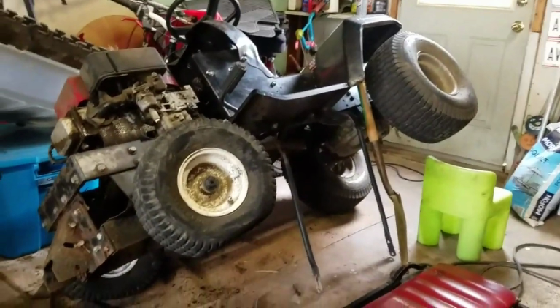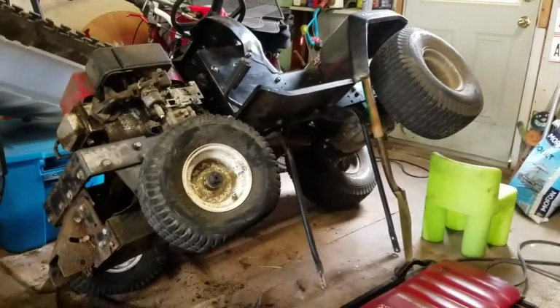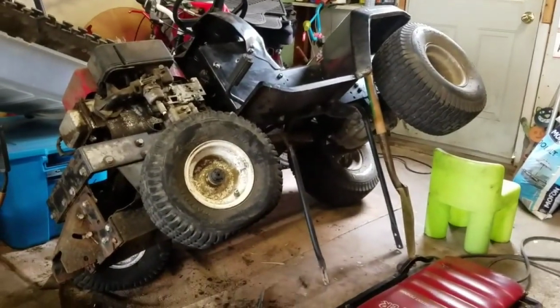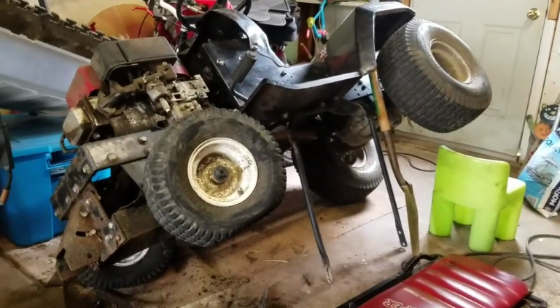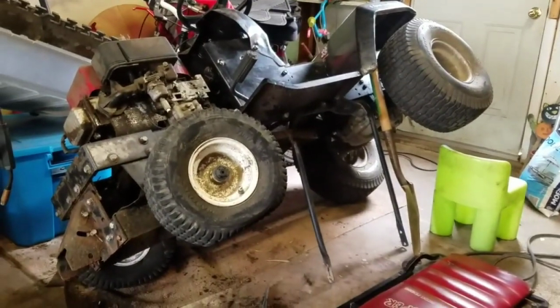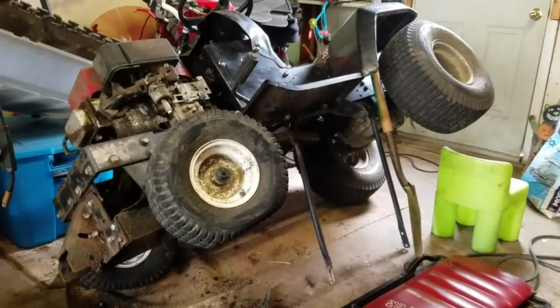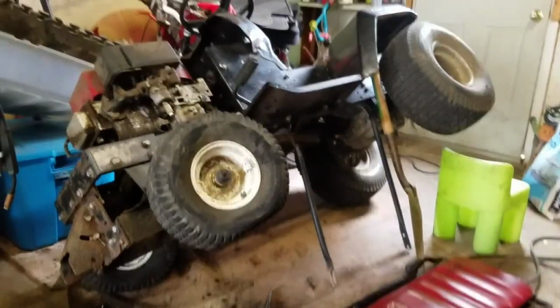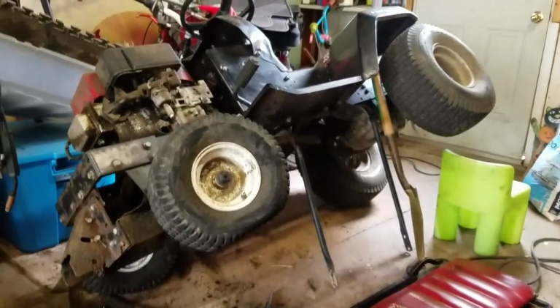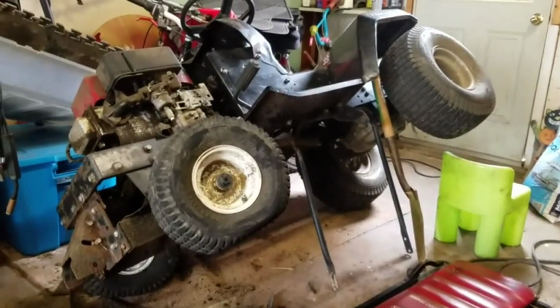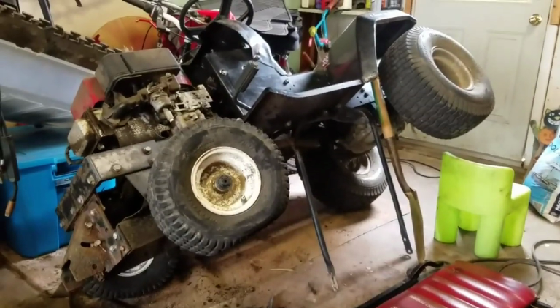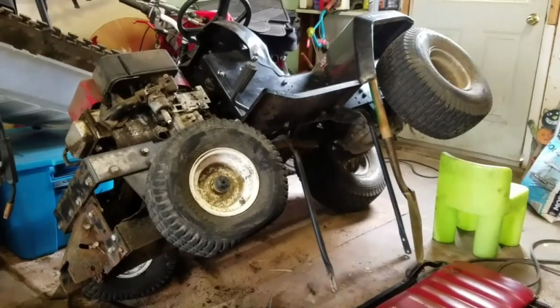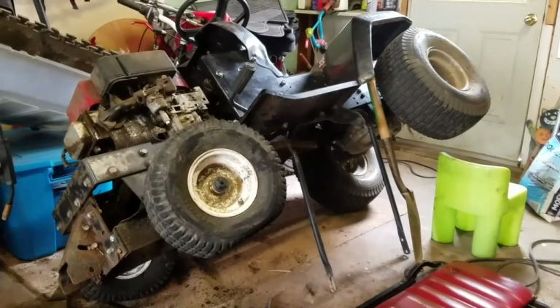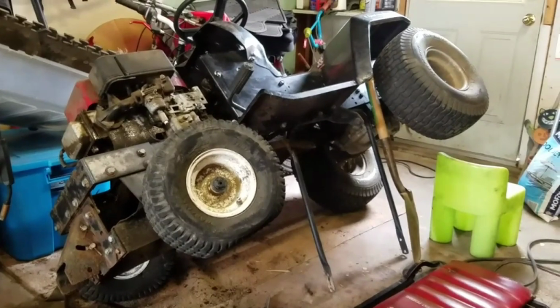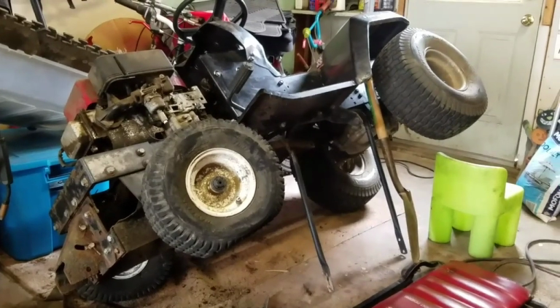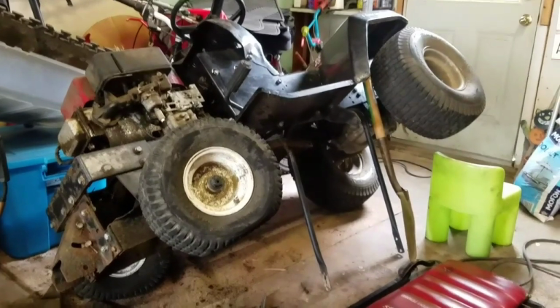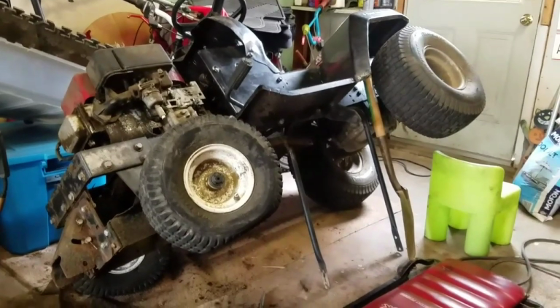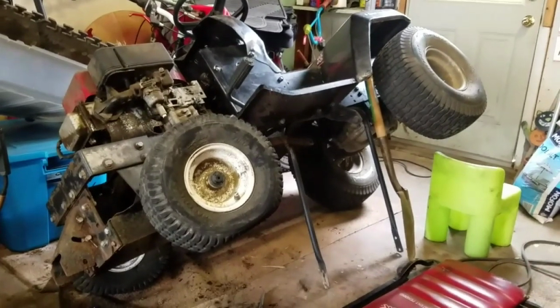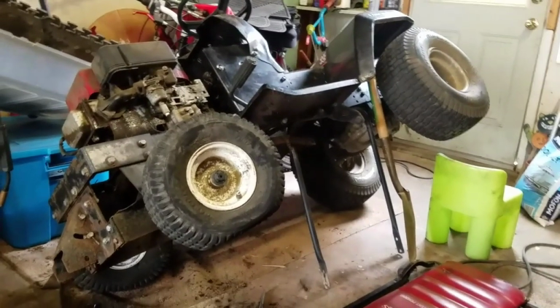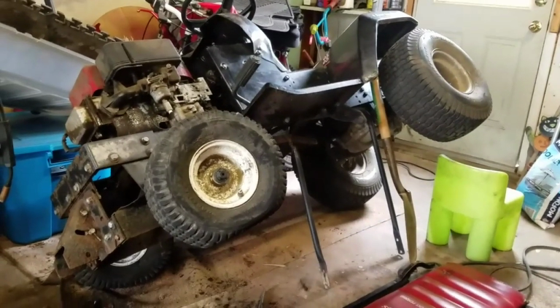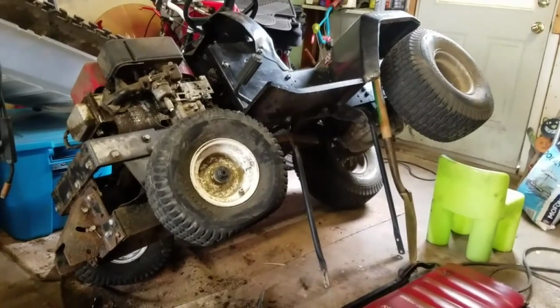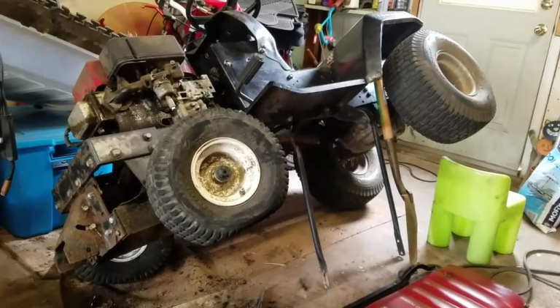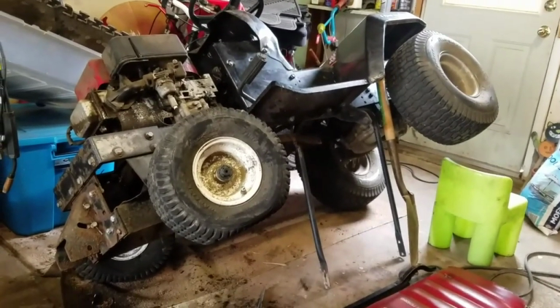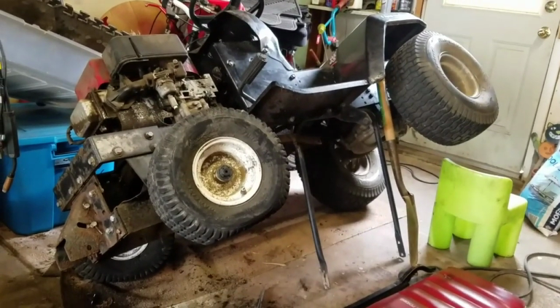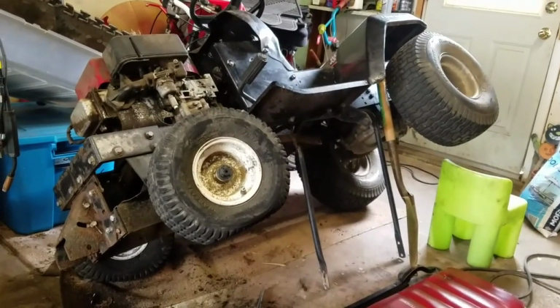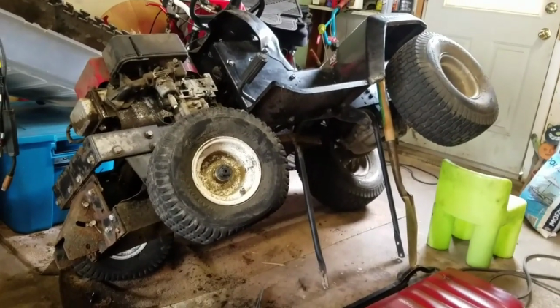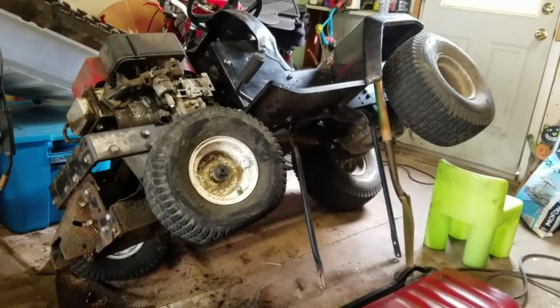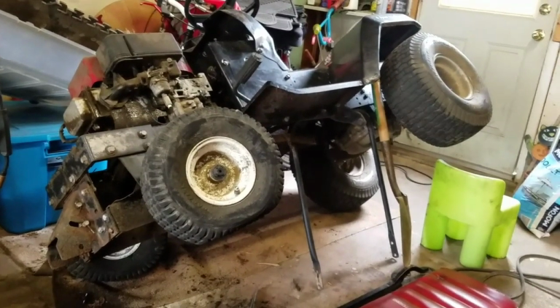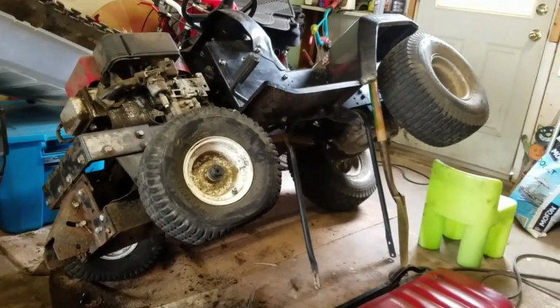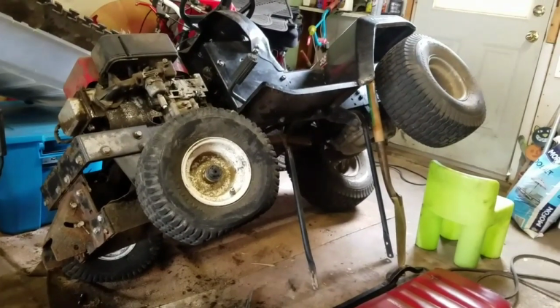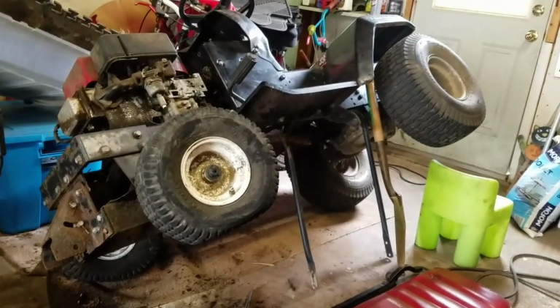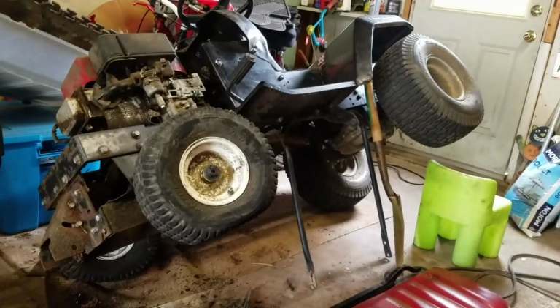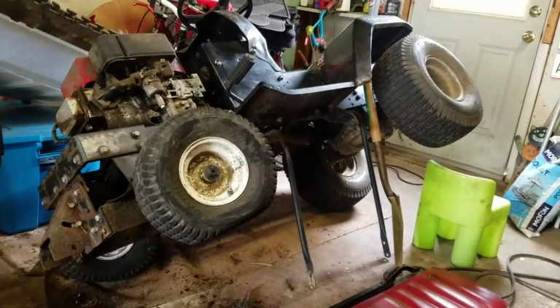It's missing a double stack pulley for the drive, so I'm going to go look in my box of parts and see if I can find one.